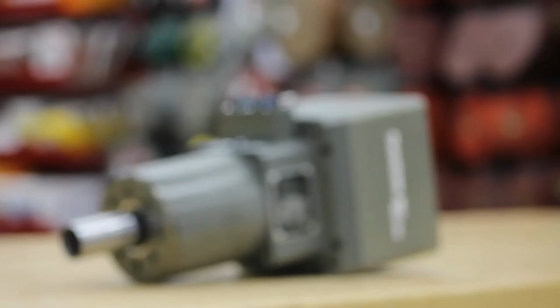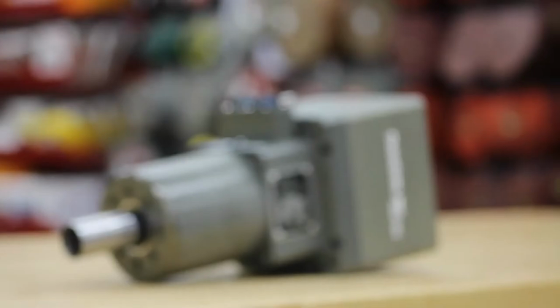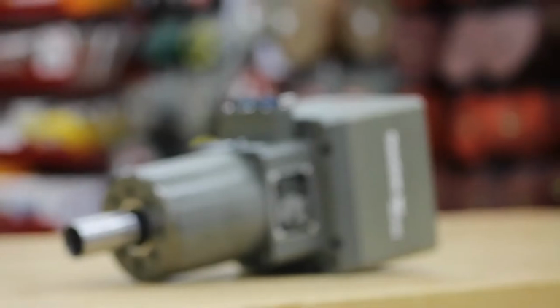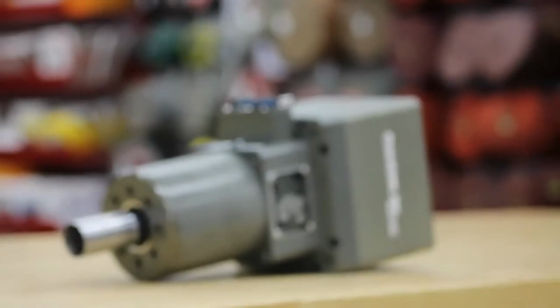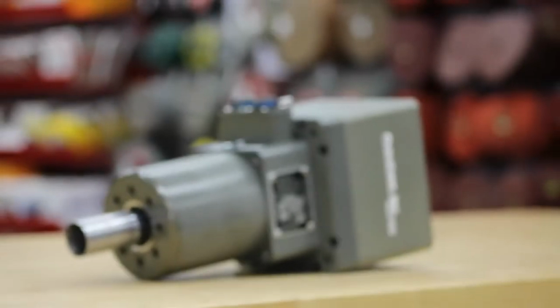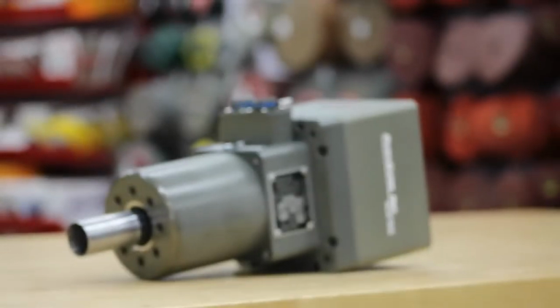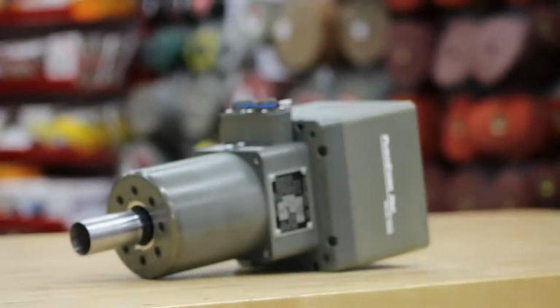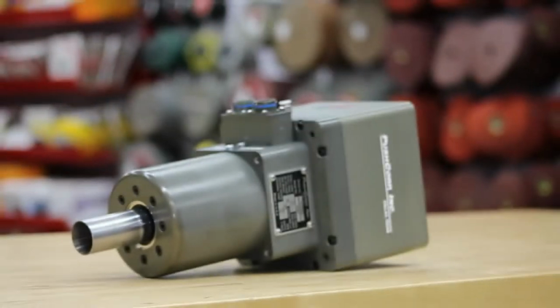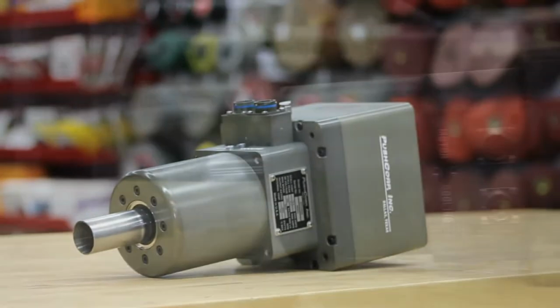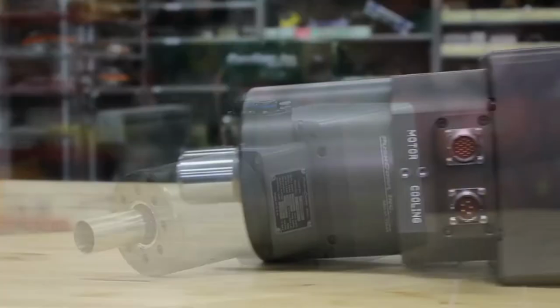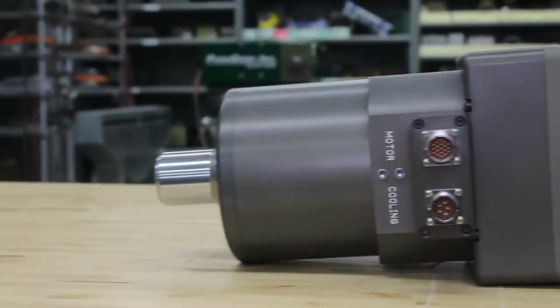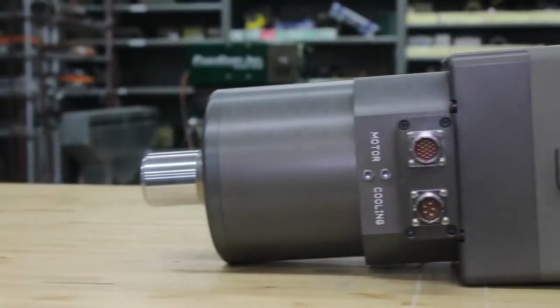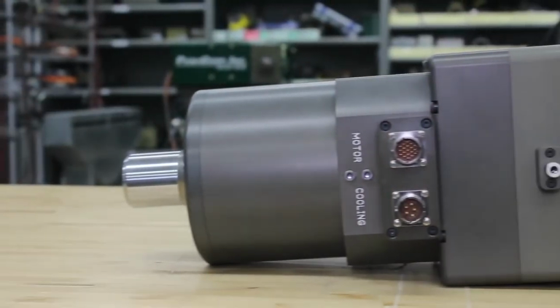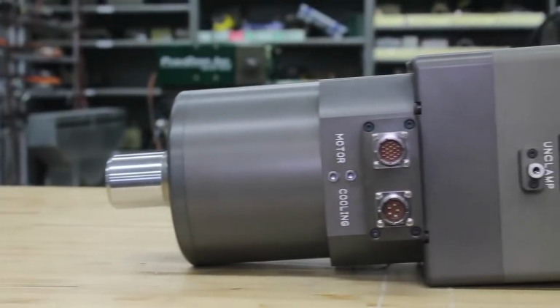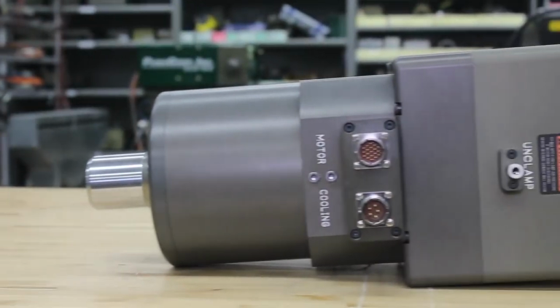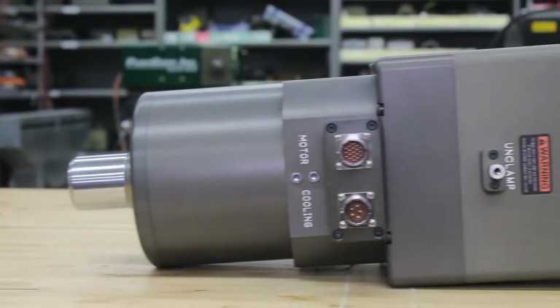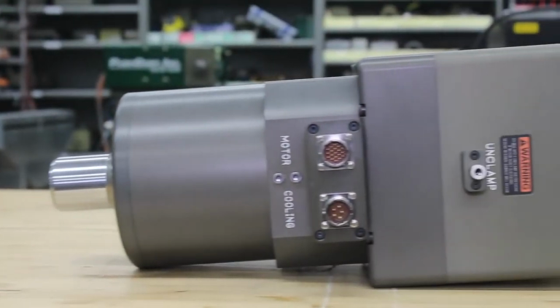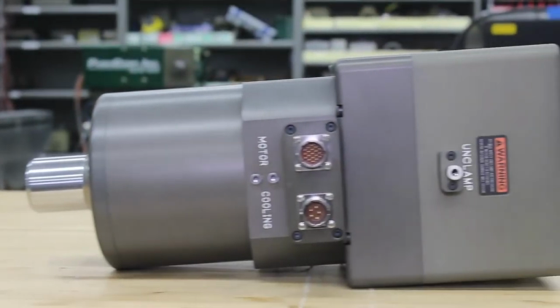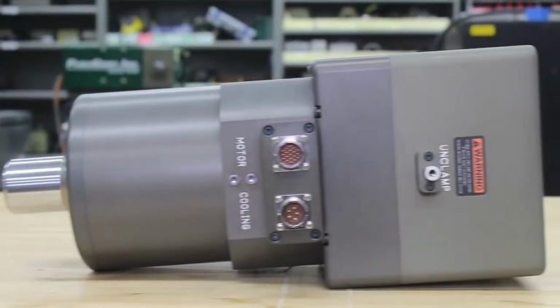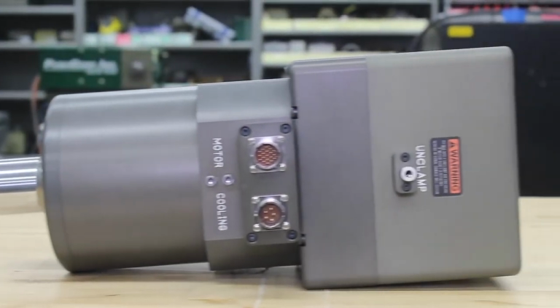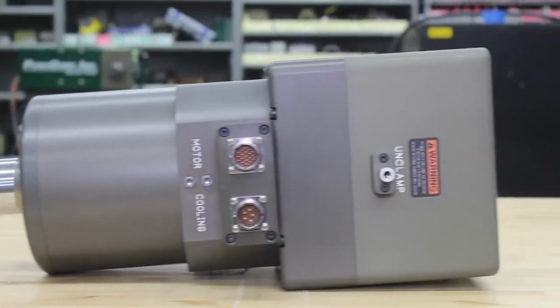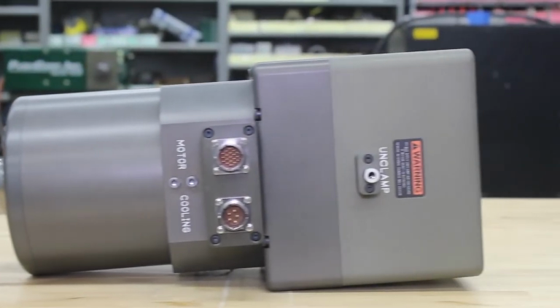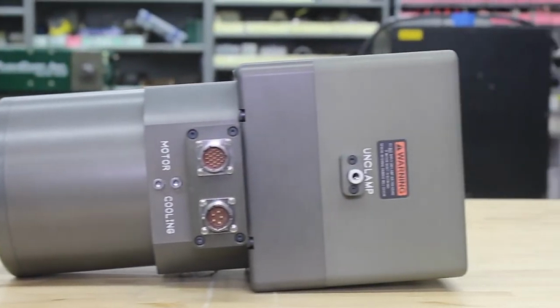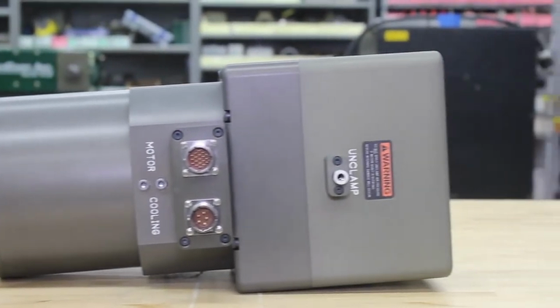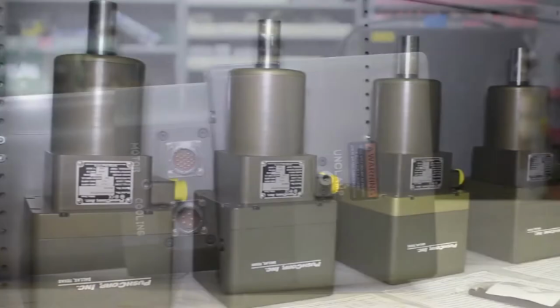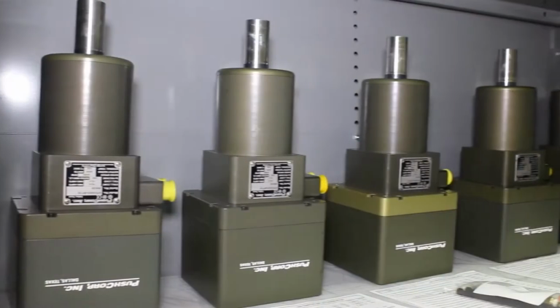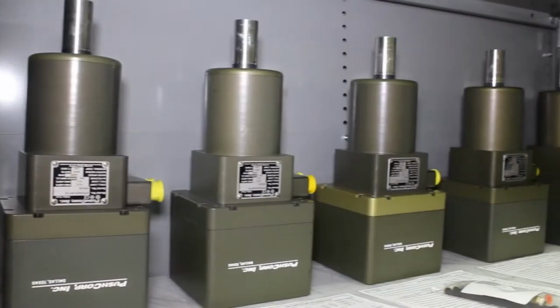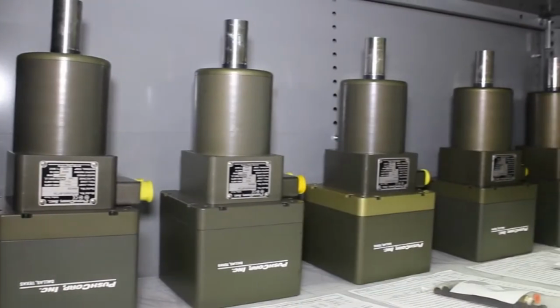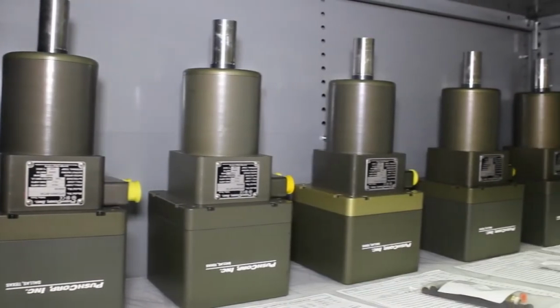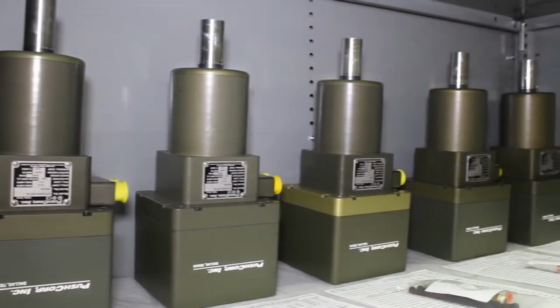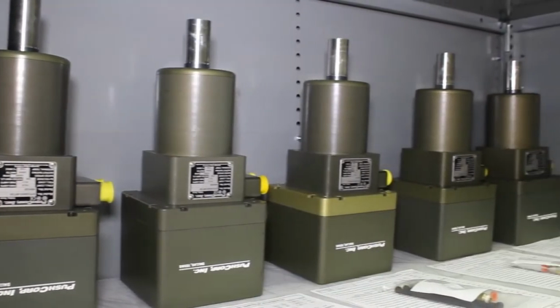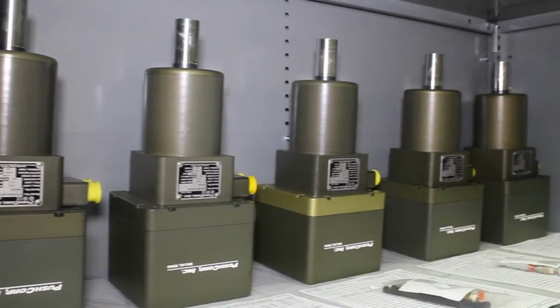In today's video, I will showcase our spindle lineup and explain how to choose the one that is right for your application.